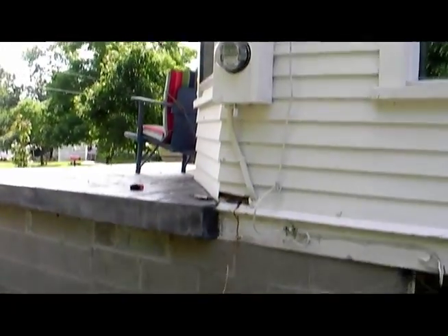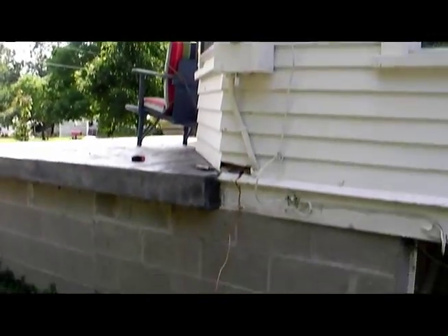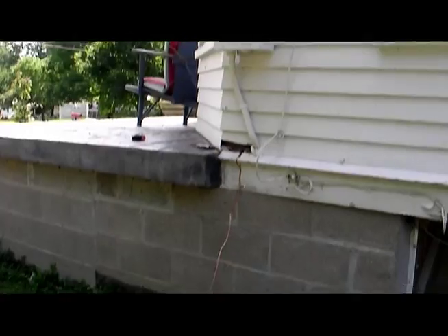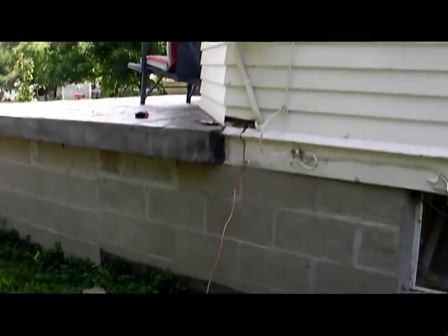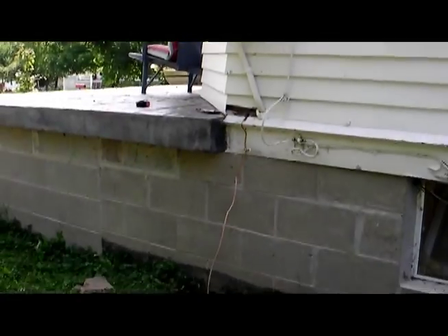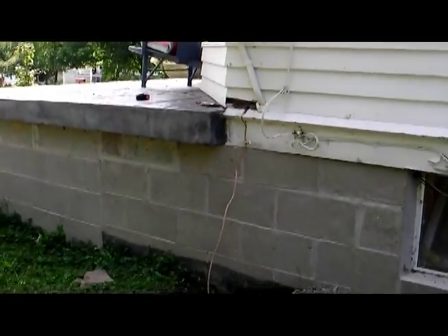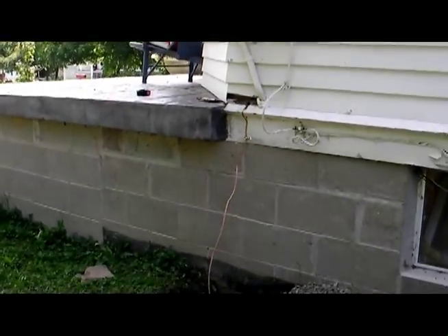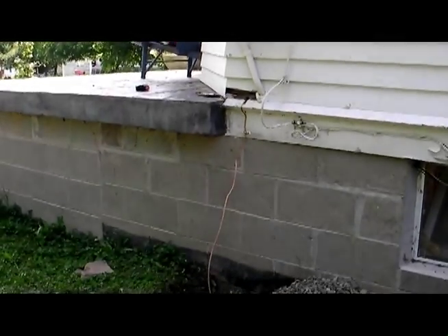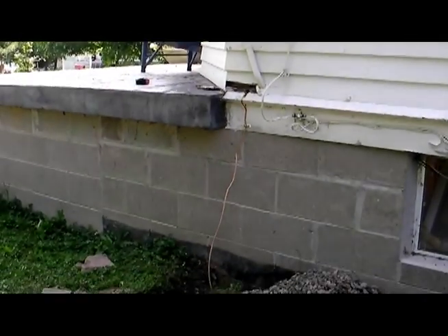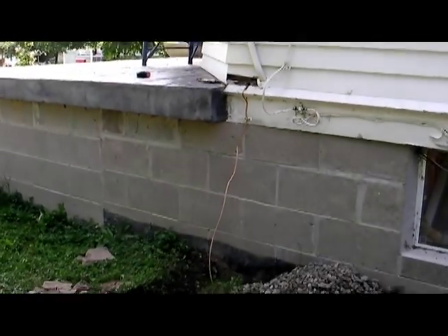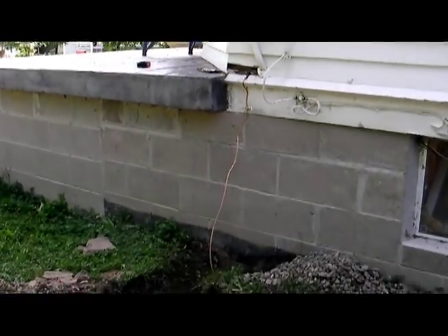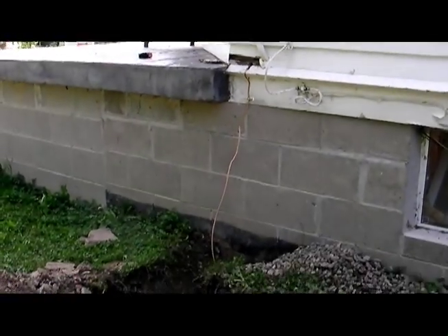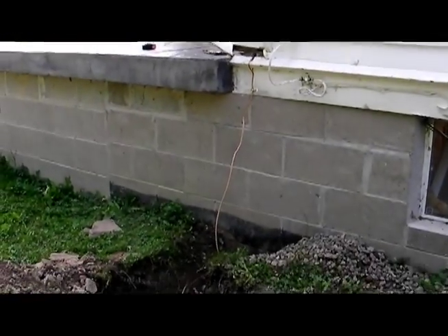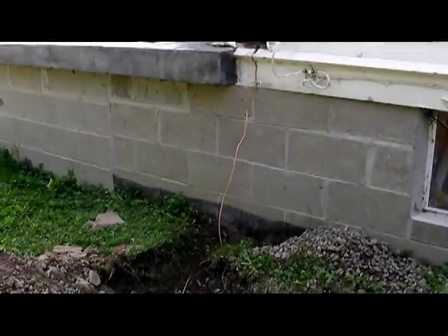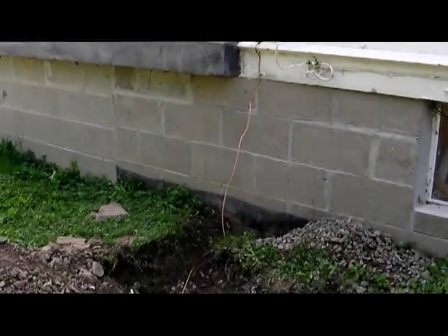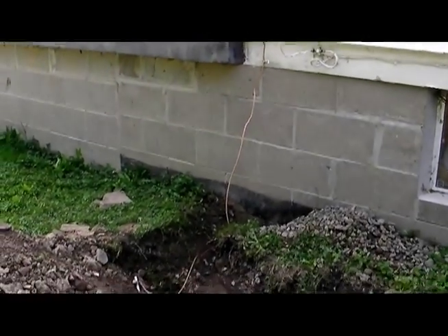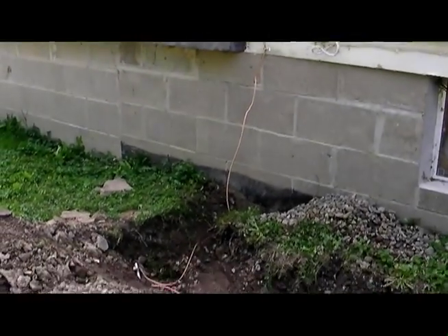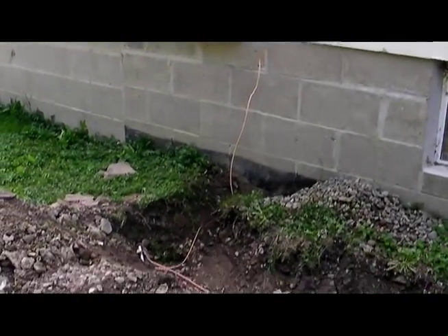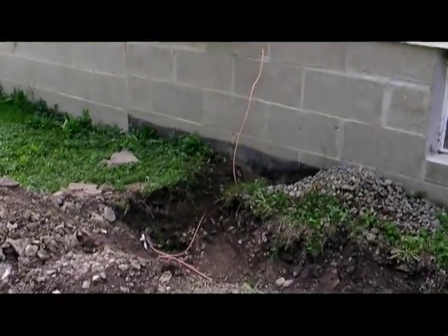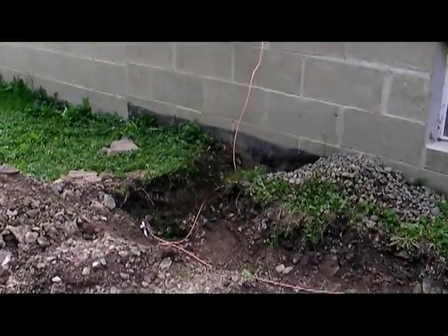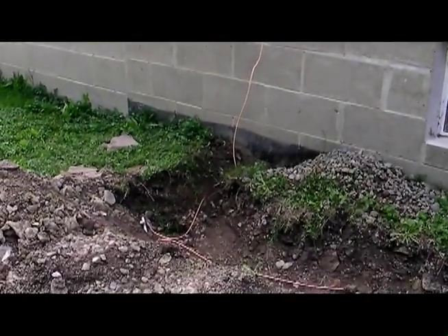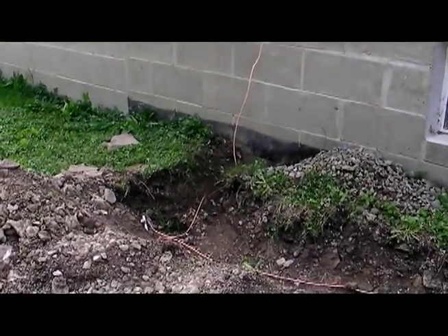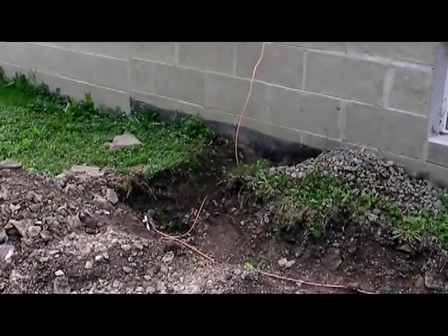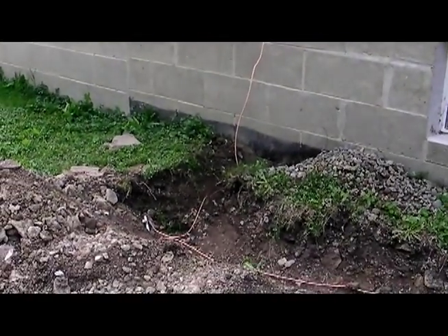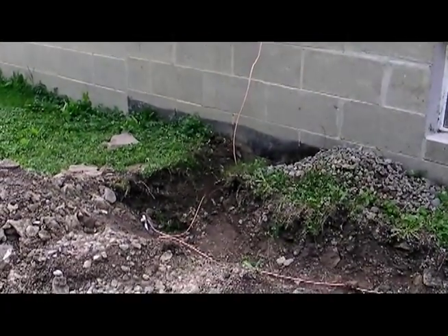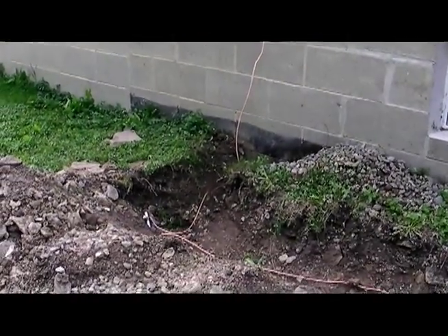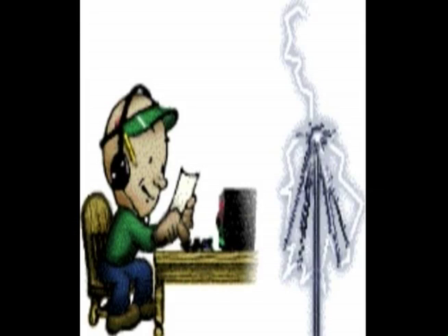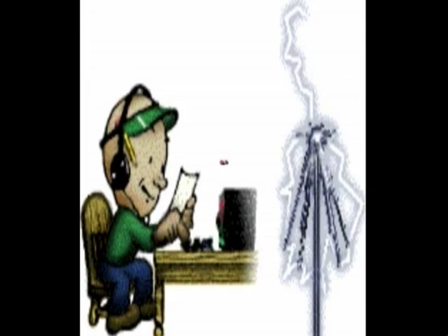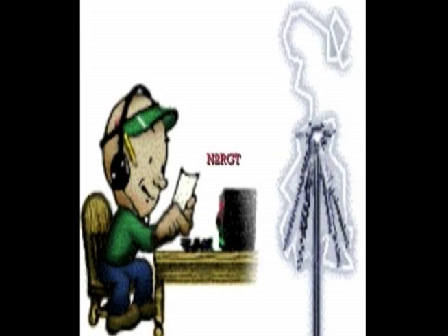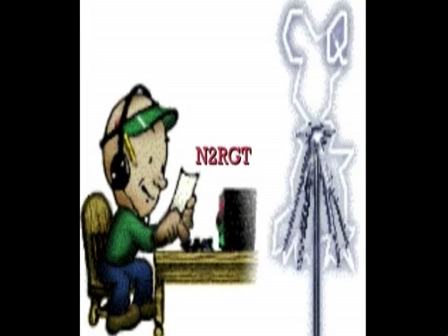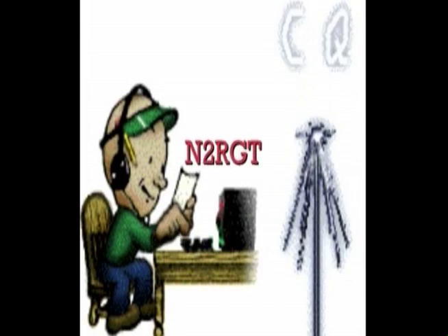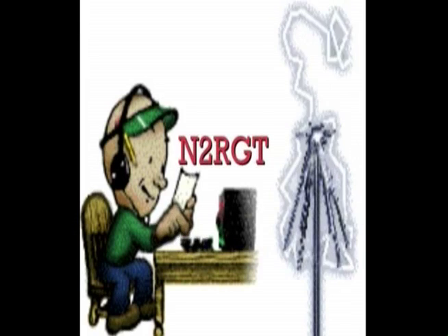So this is my first attempt at lightning protection and a proper station ground.